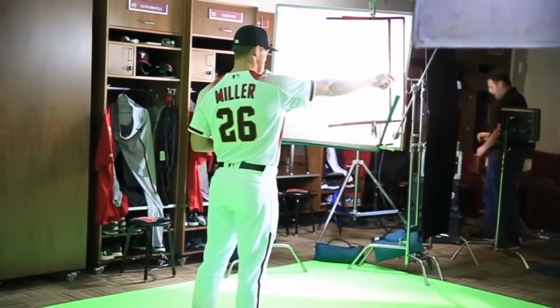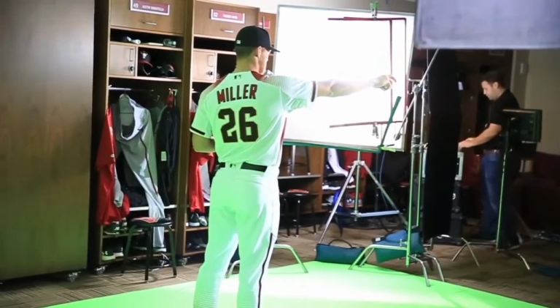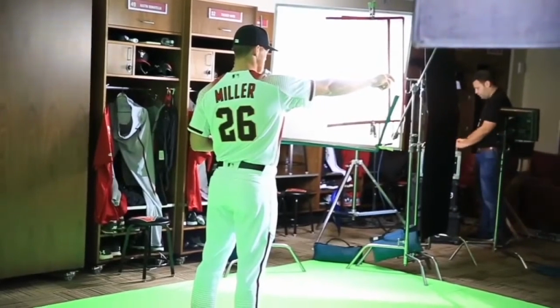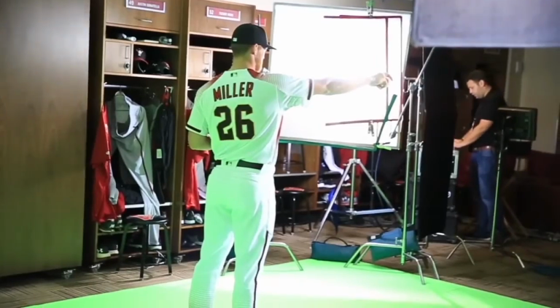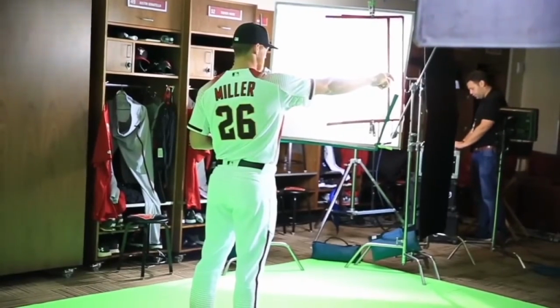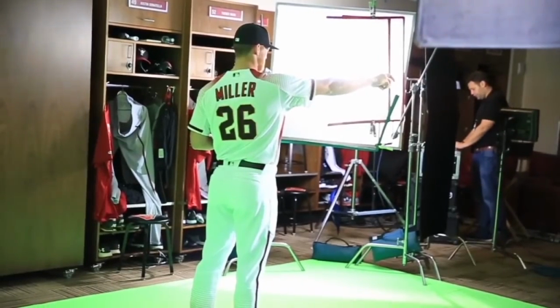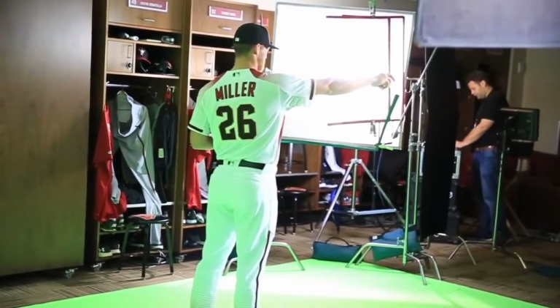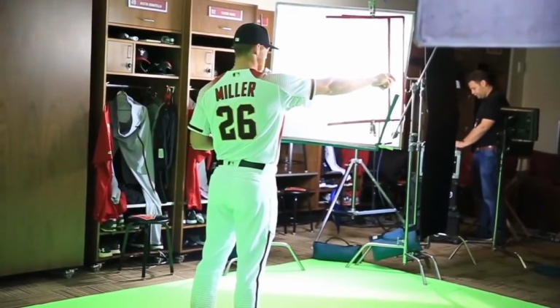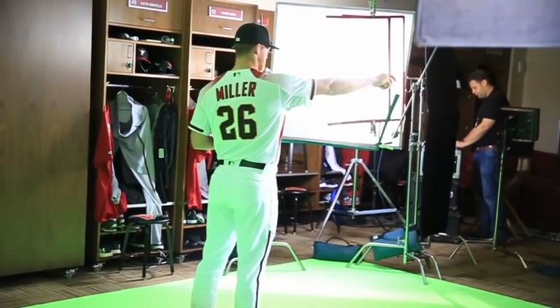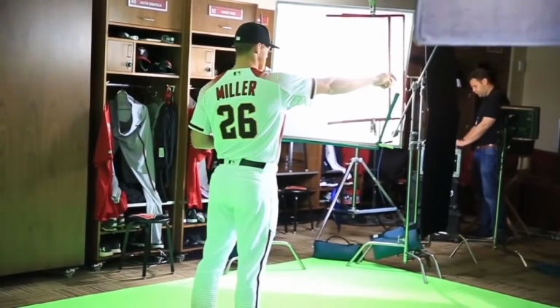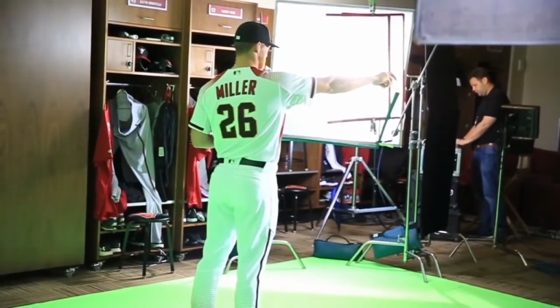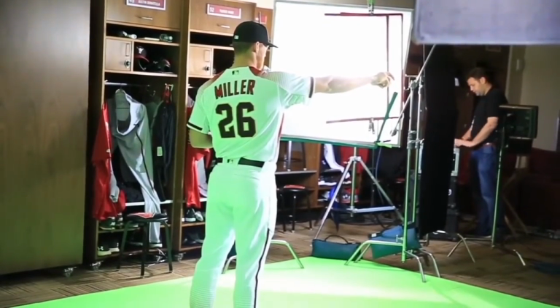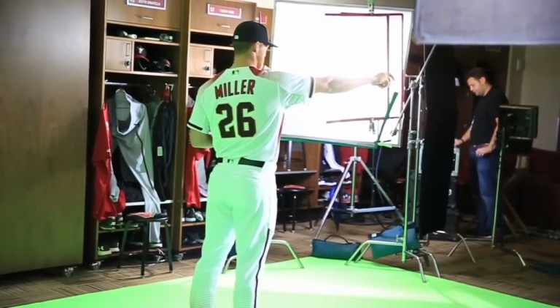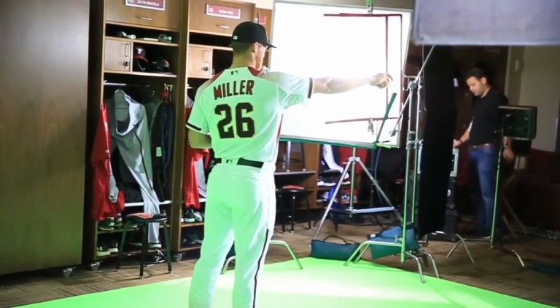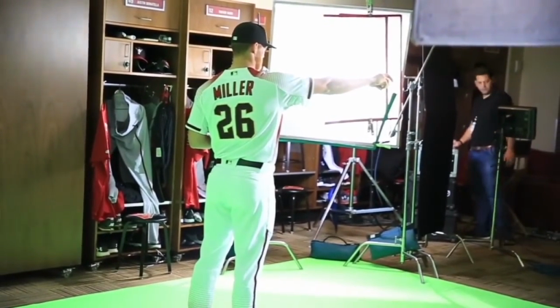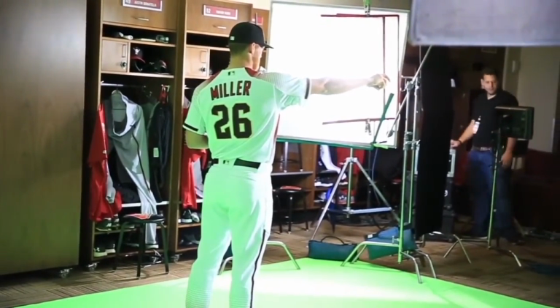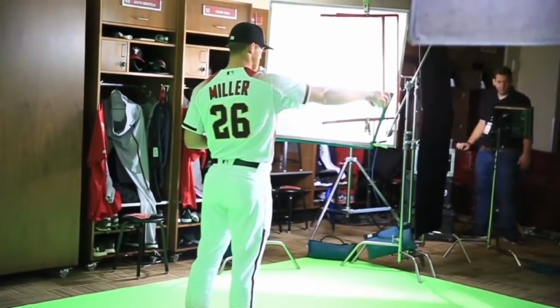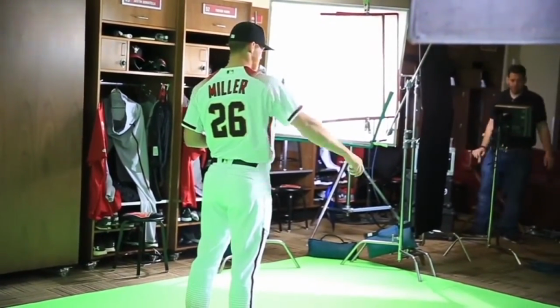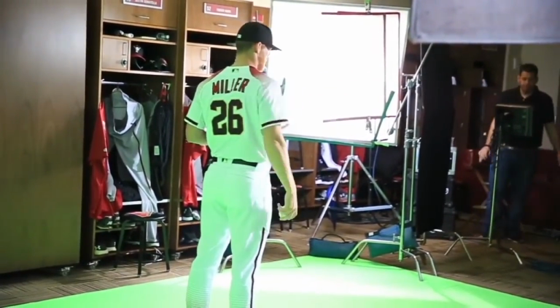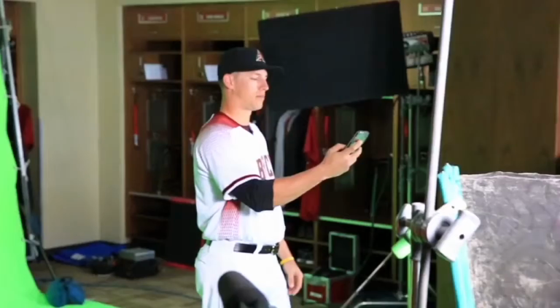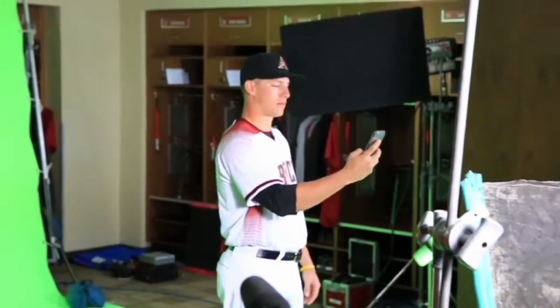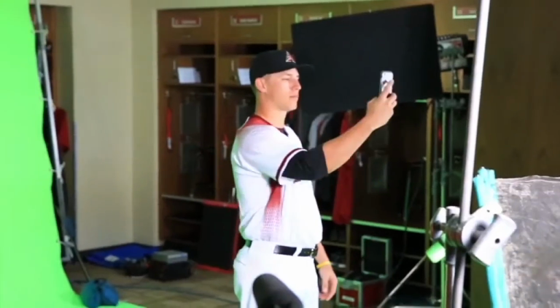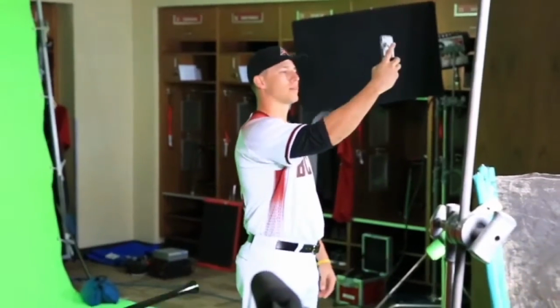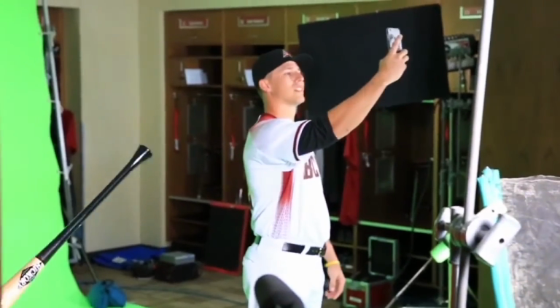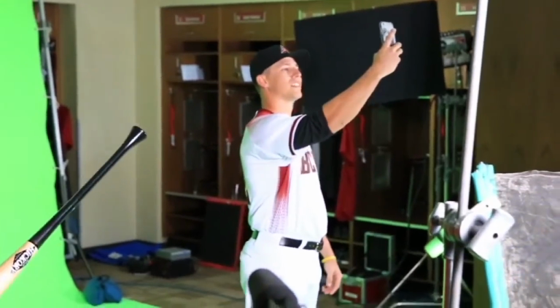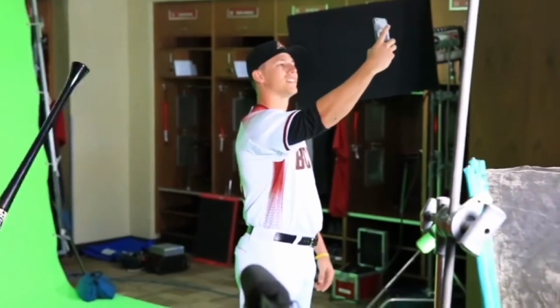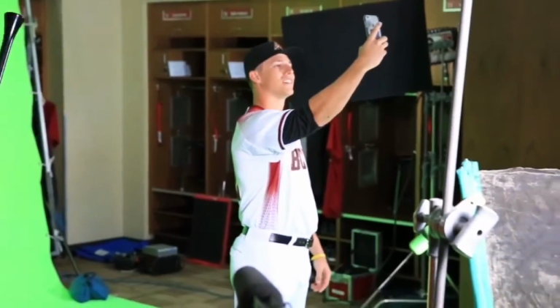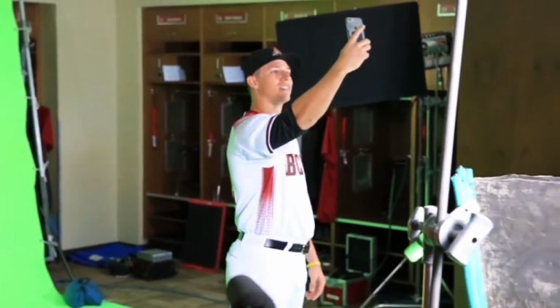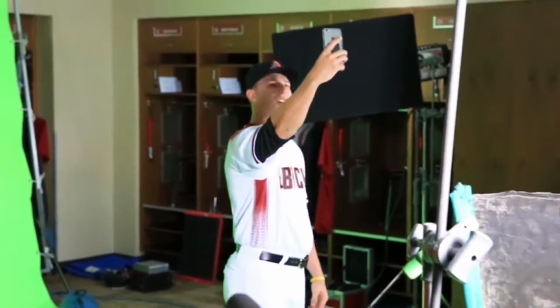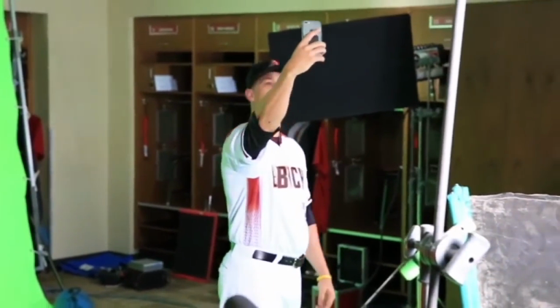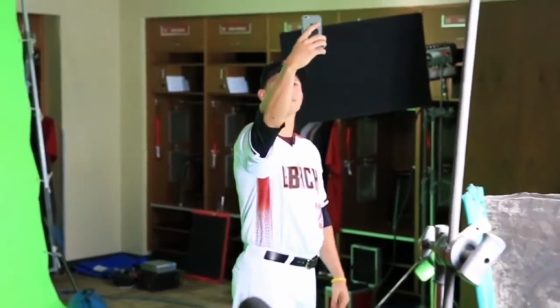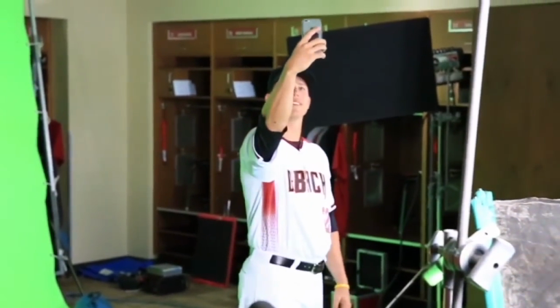Five, four, three, two, one. Next pitch. Yeah, pull up to the side a little bit. Up here? Yep.